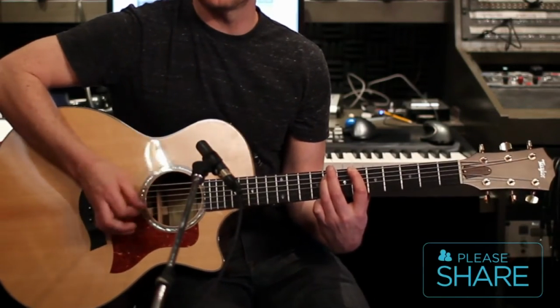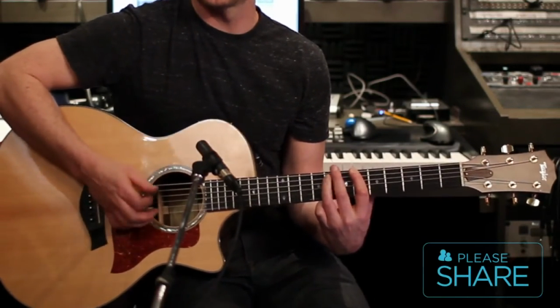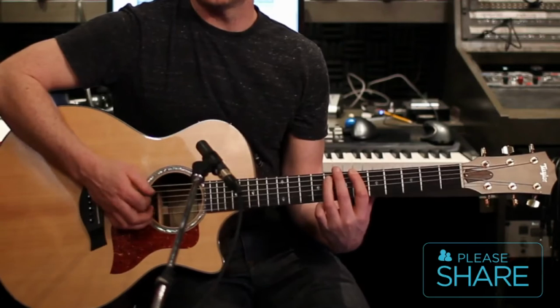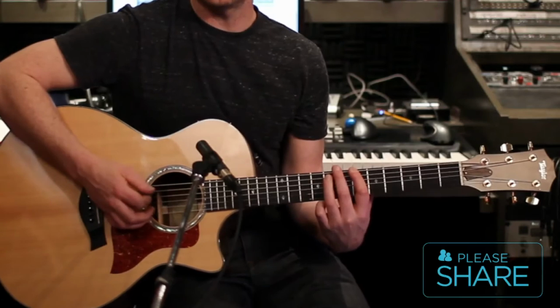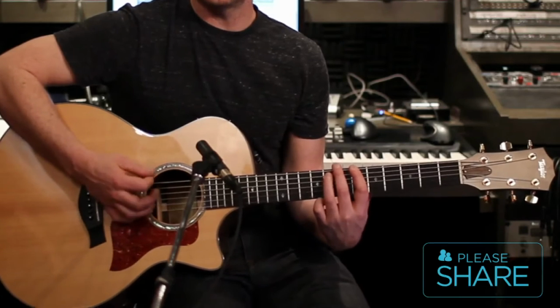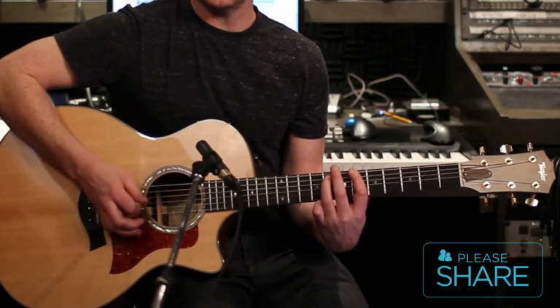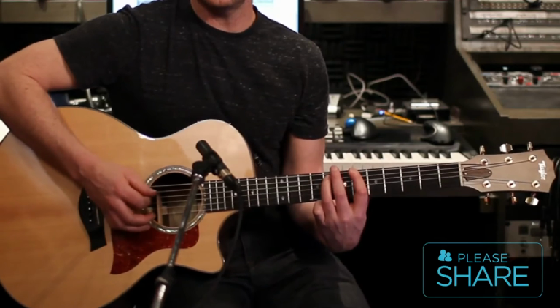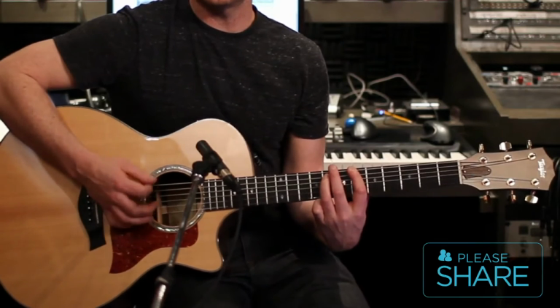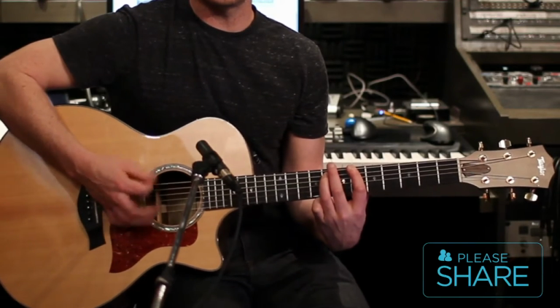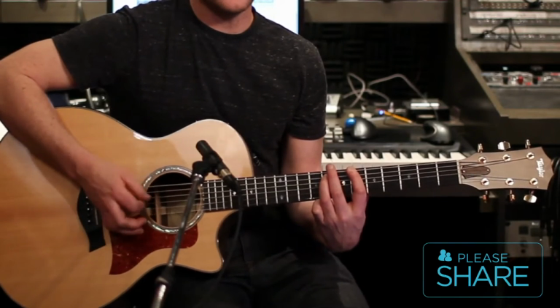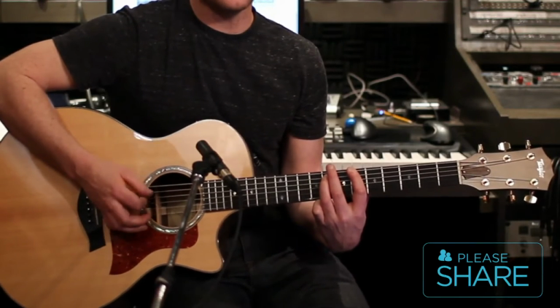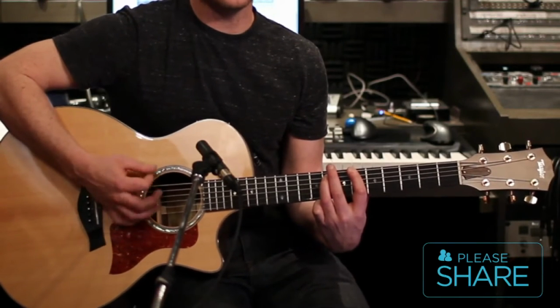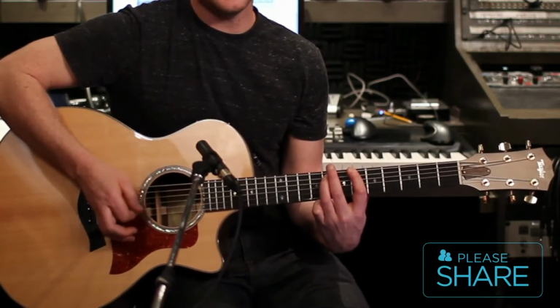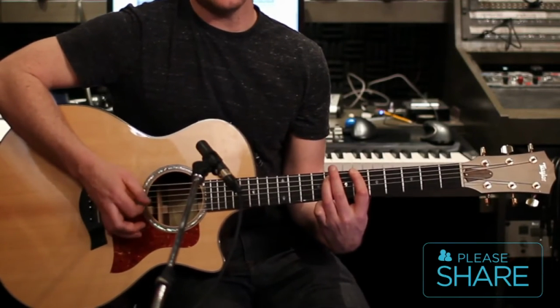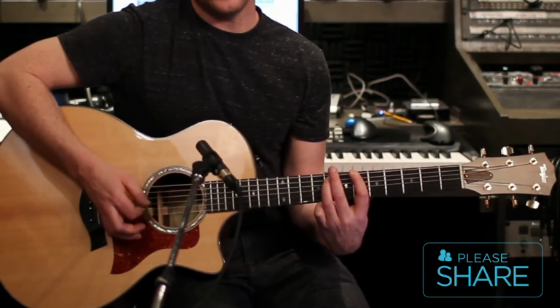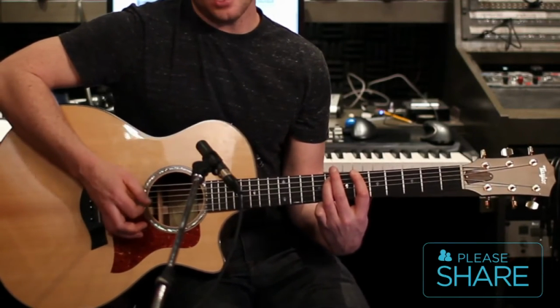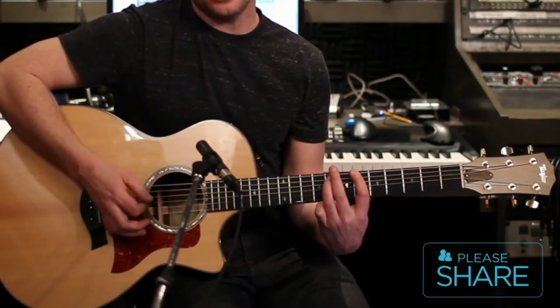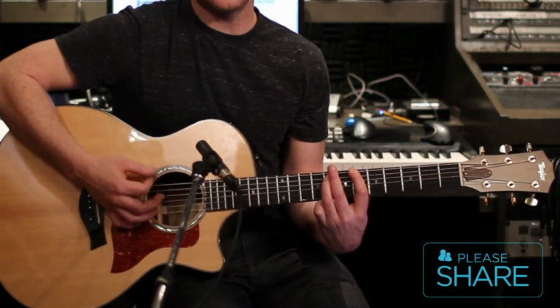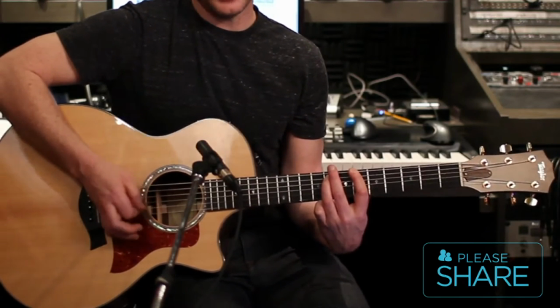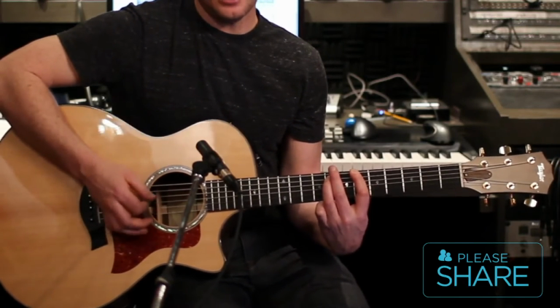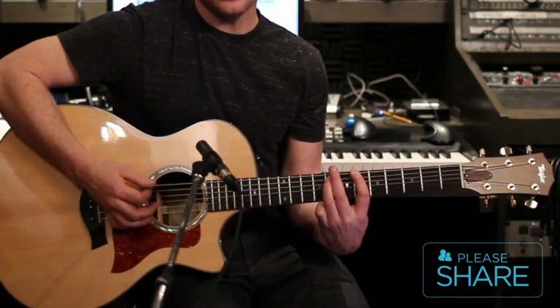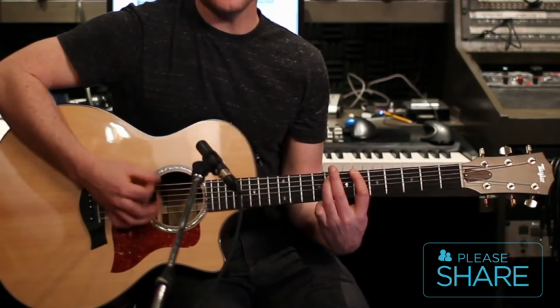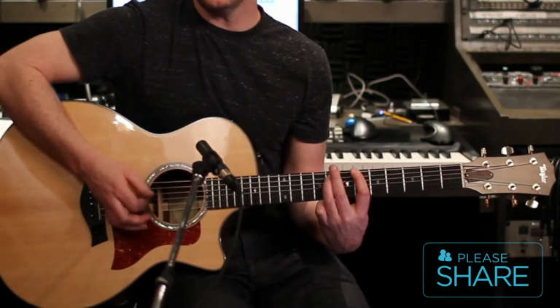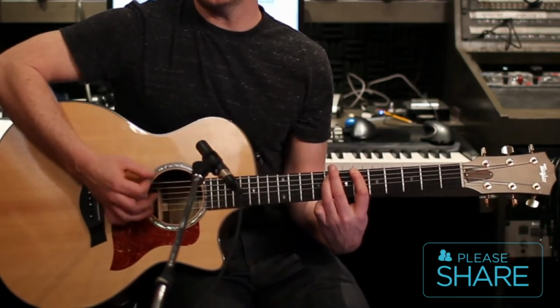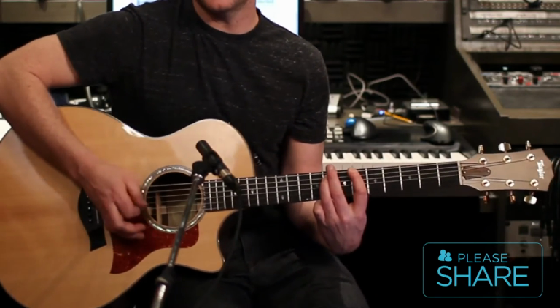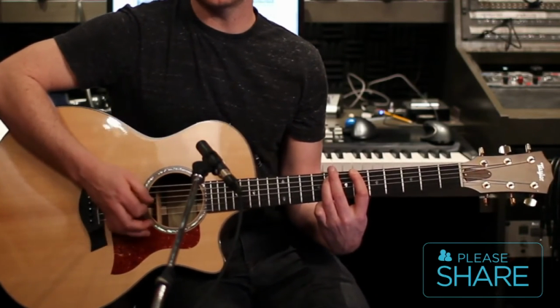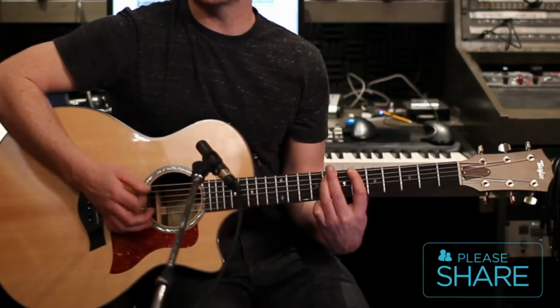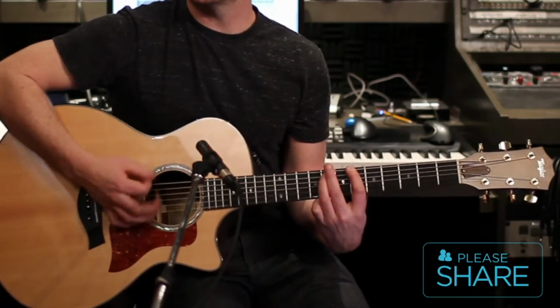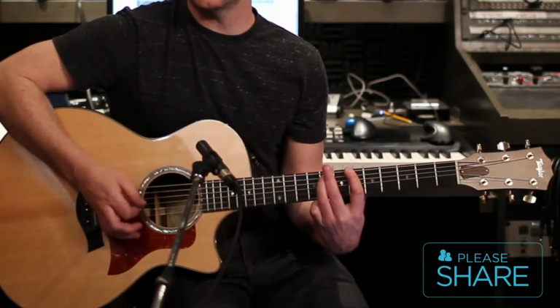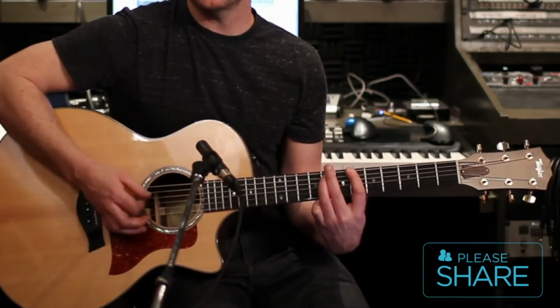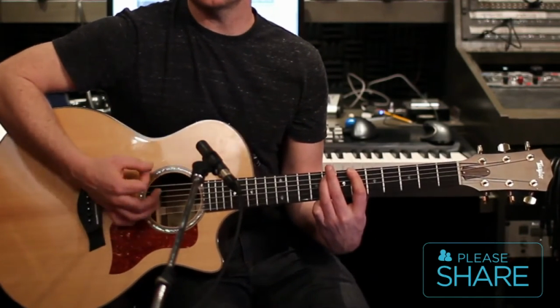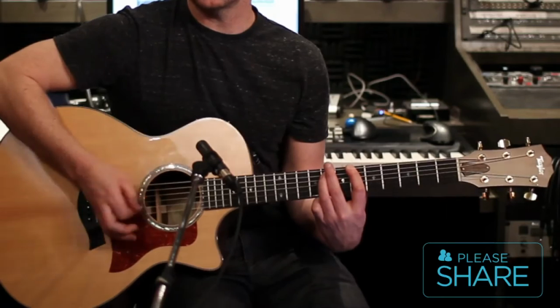So it's down, down, down, rest. Down, down, down, down, down, rest.